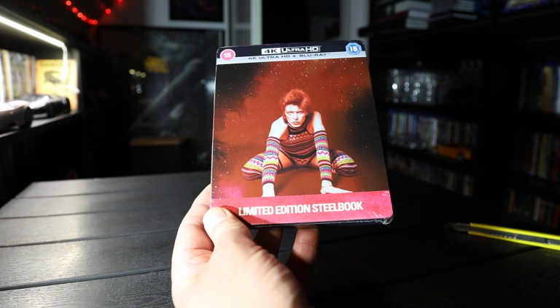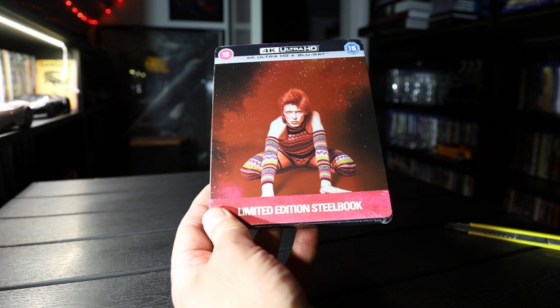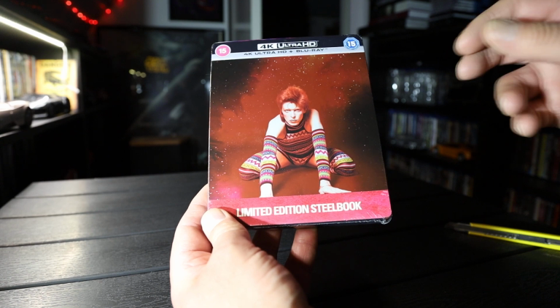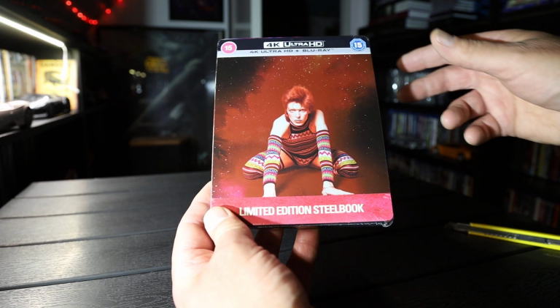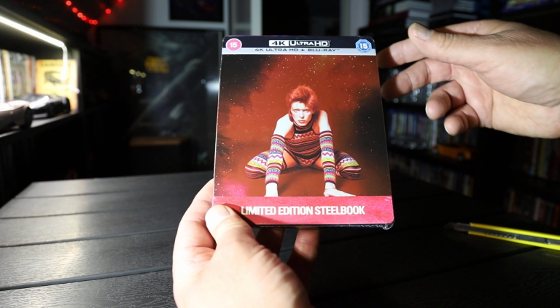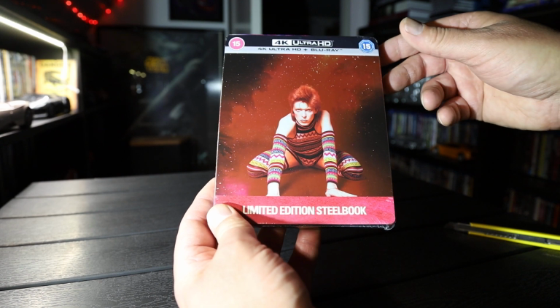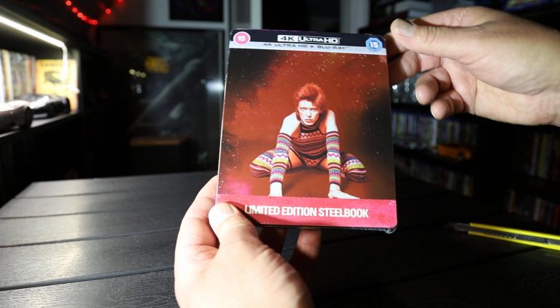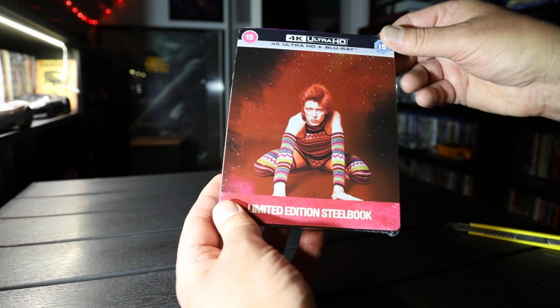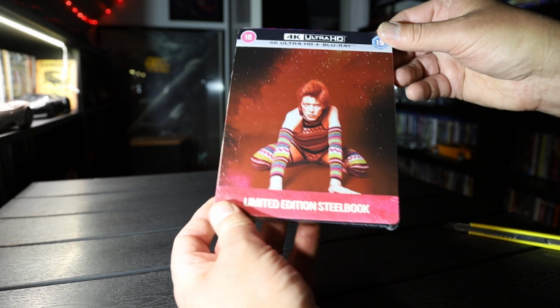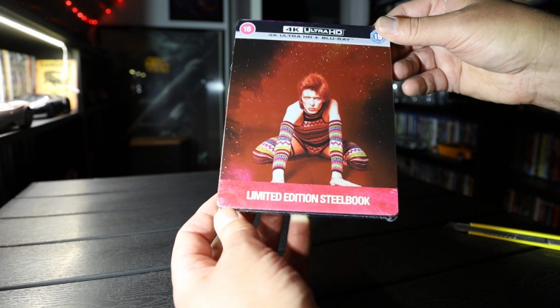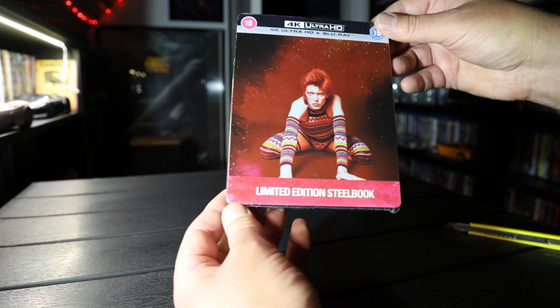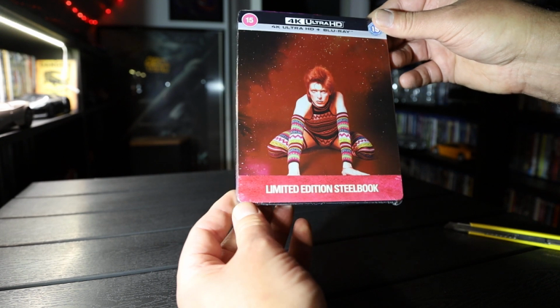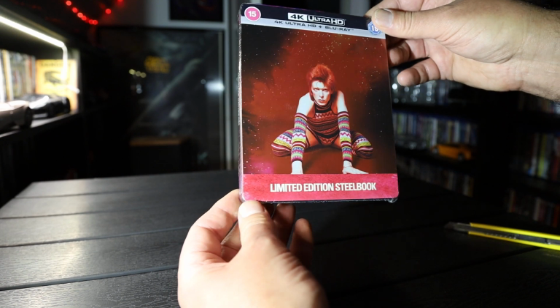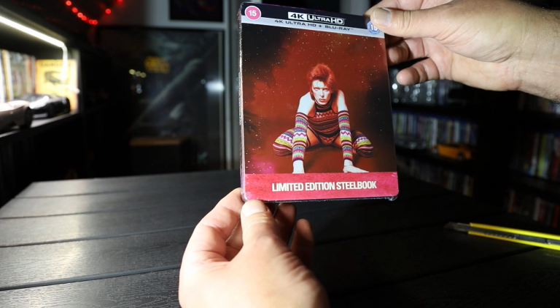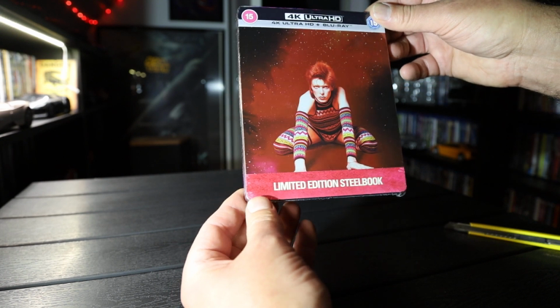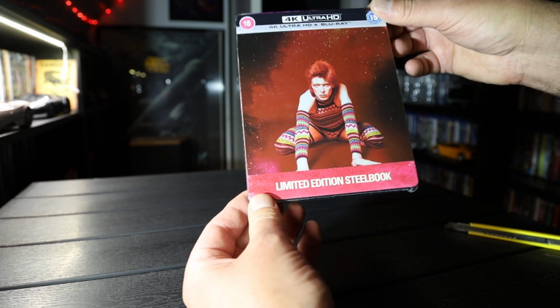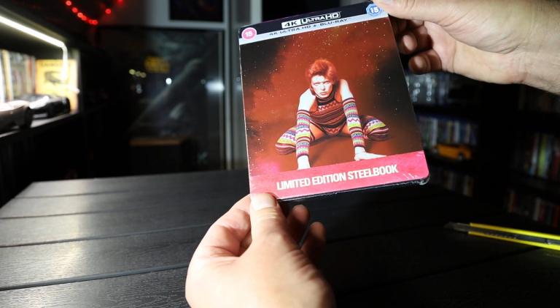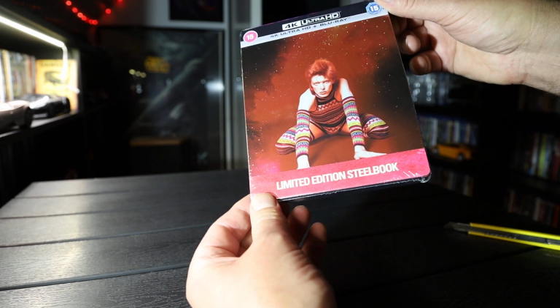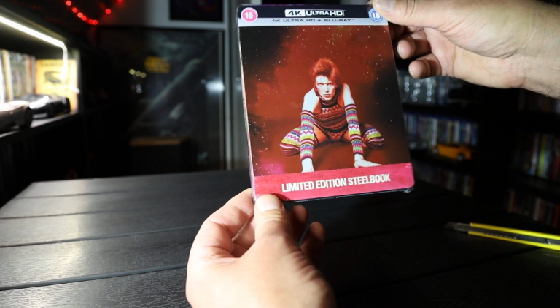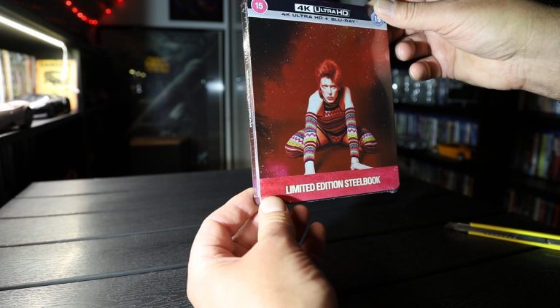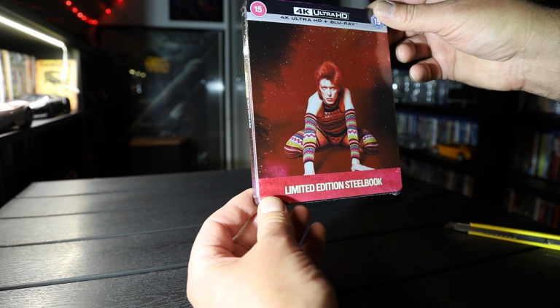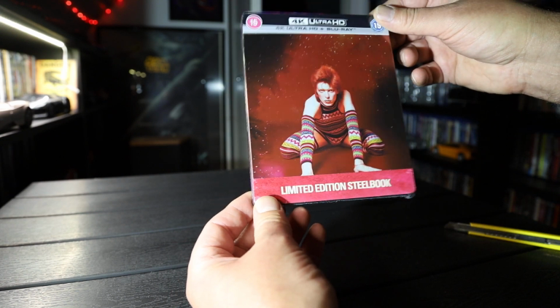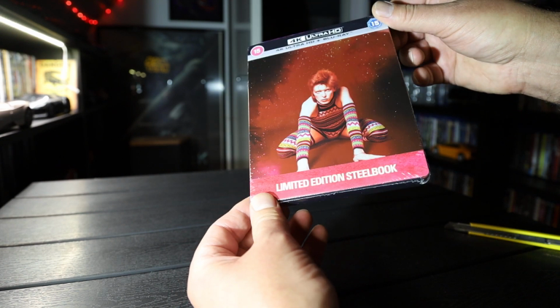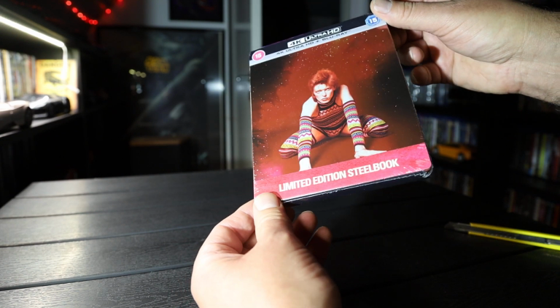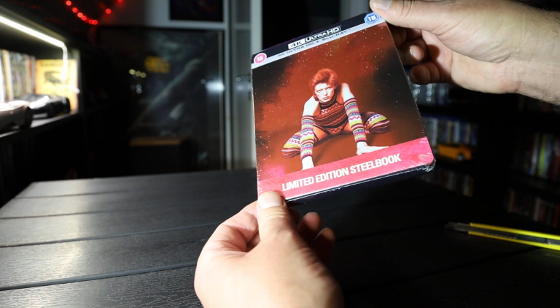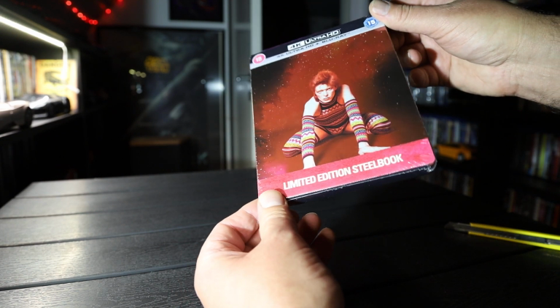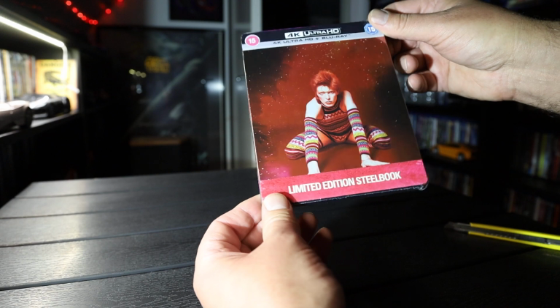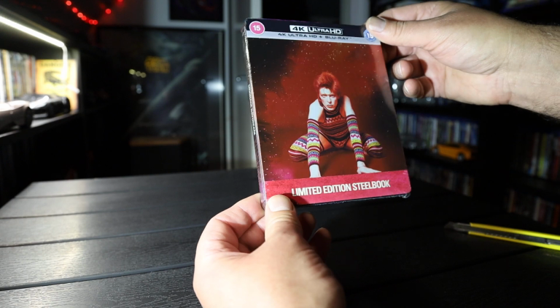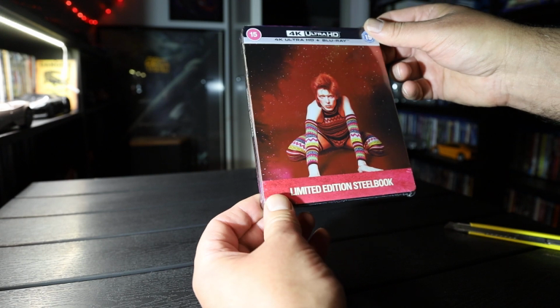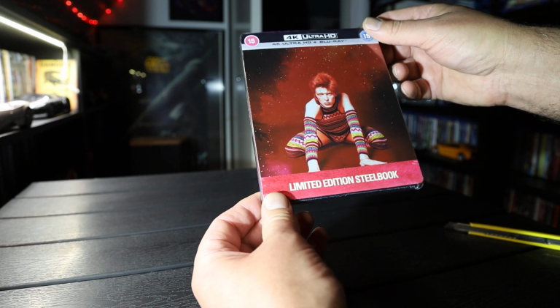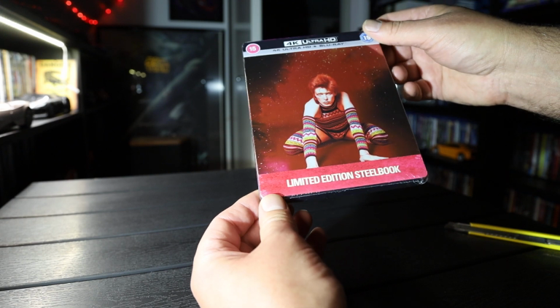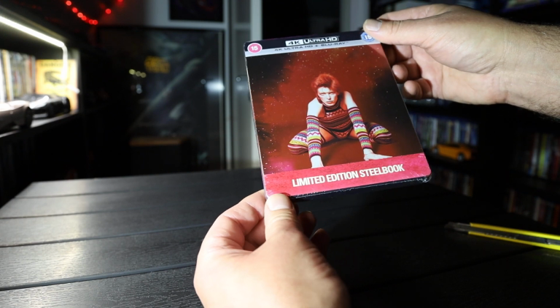Hi, Unboxed Nova here. Here we have the David Bowie movie Moon Age Daydream on 4K Steelbook.